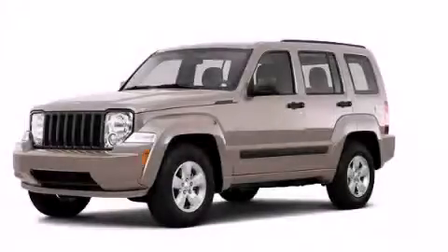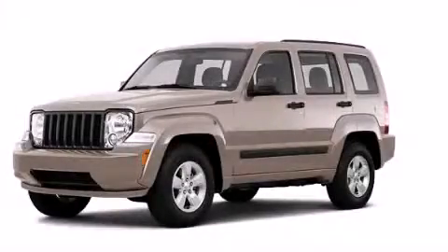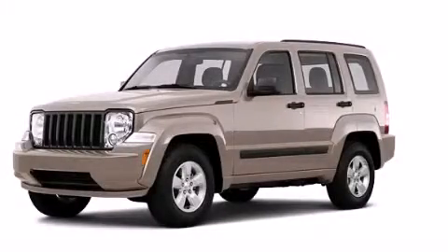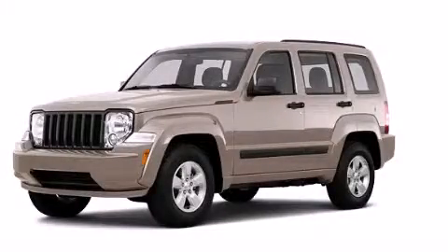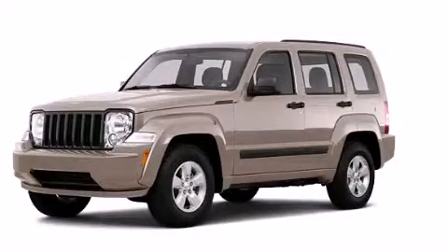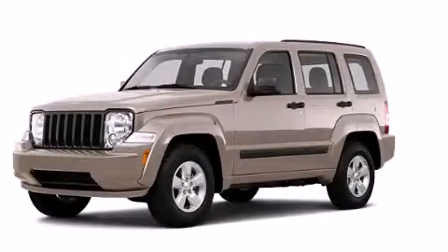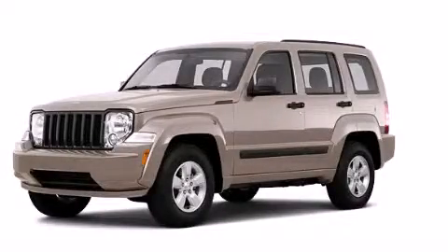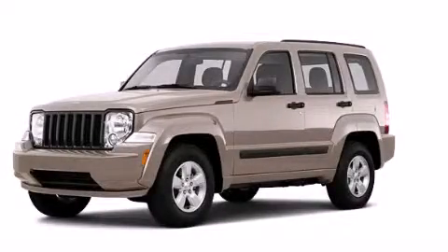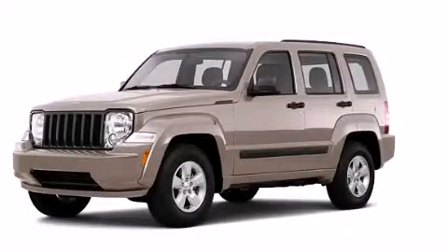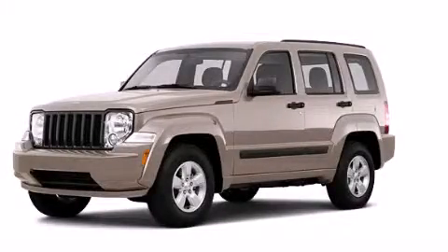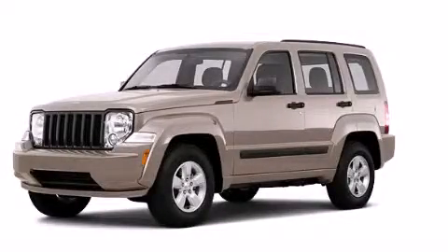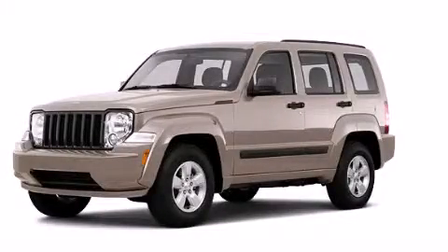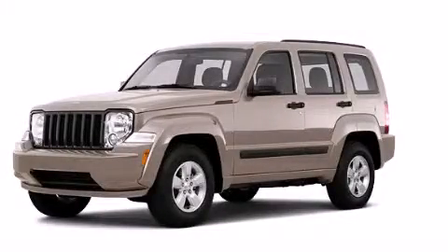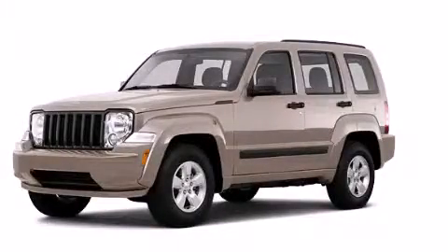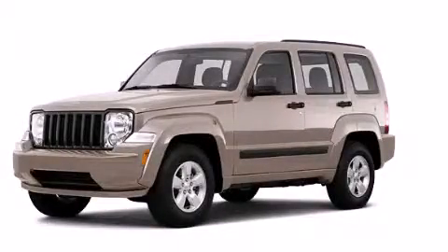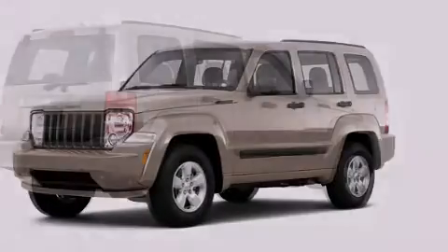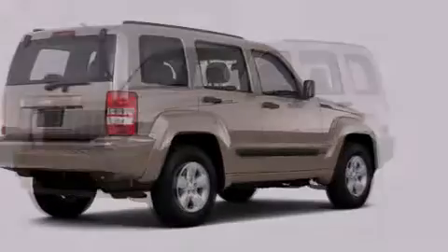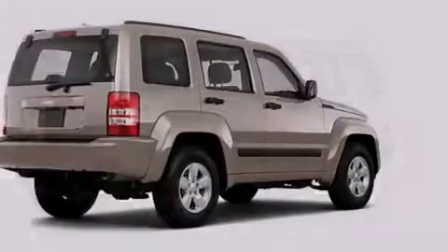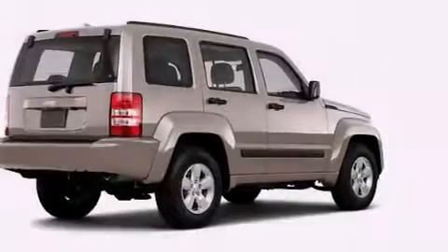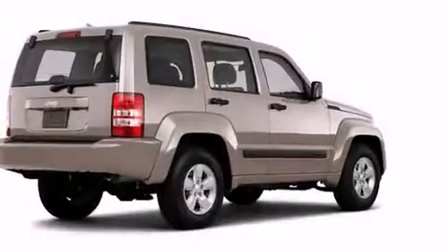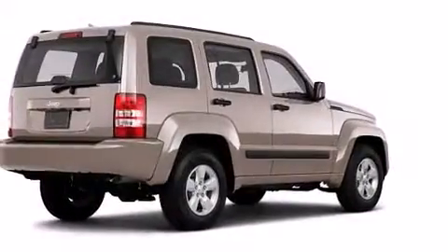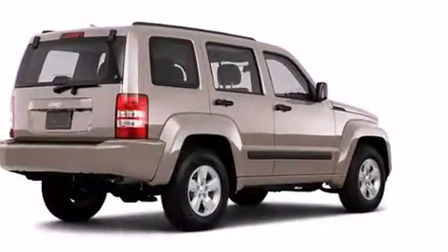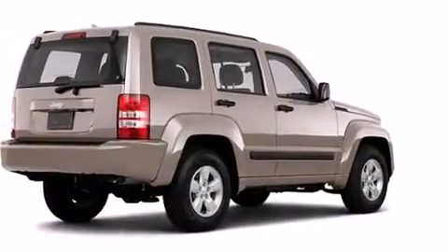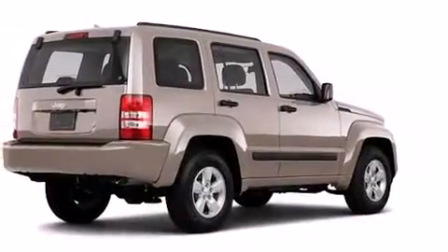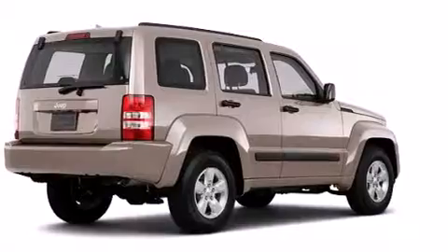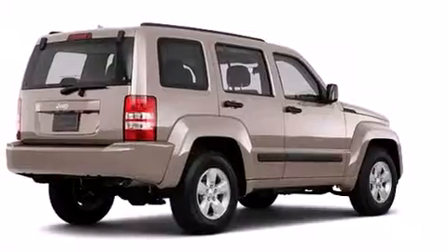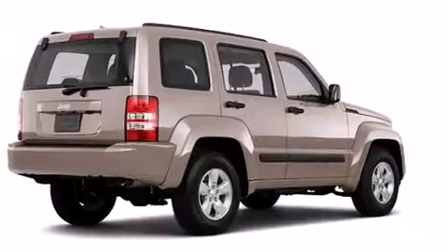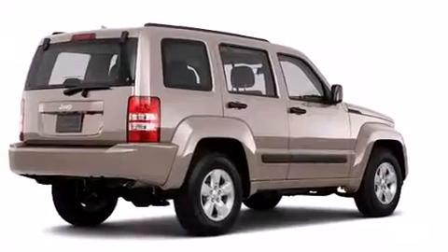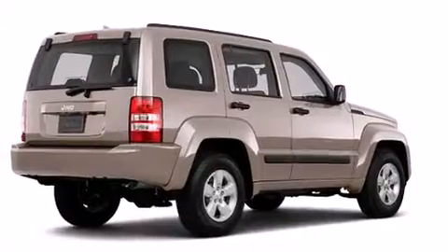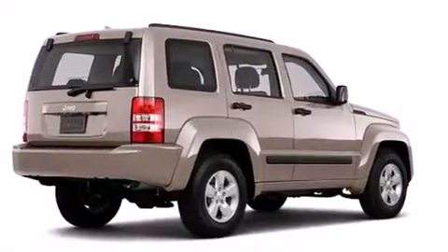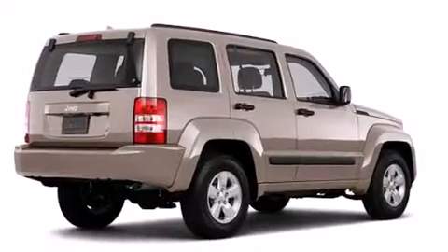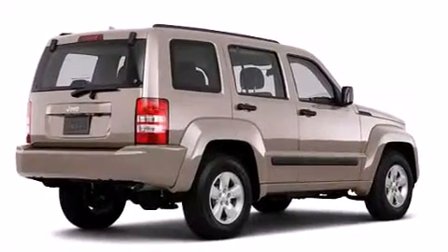This is a 2011 Jeep Liberty, for when safety, size, and space are of importance.